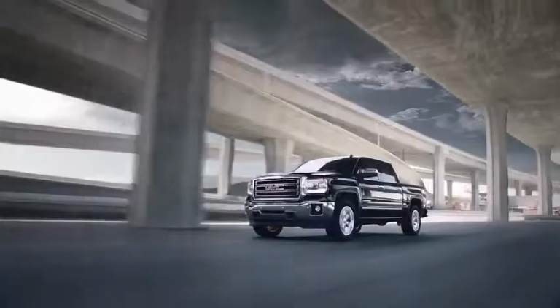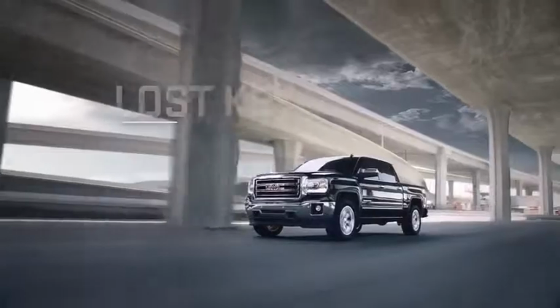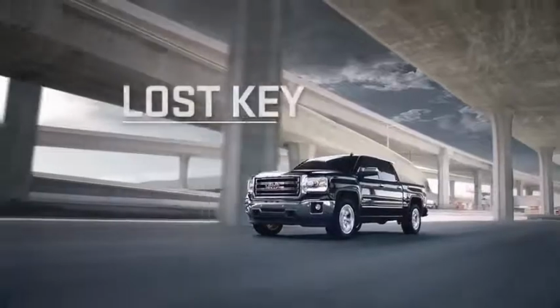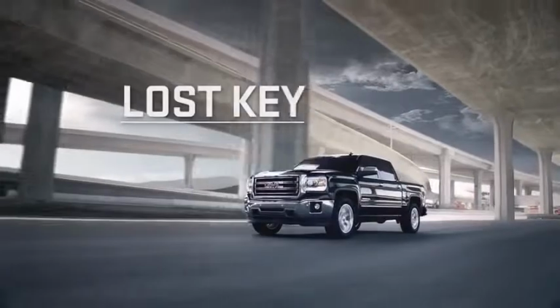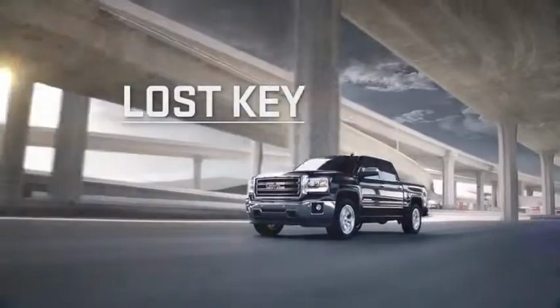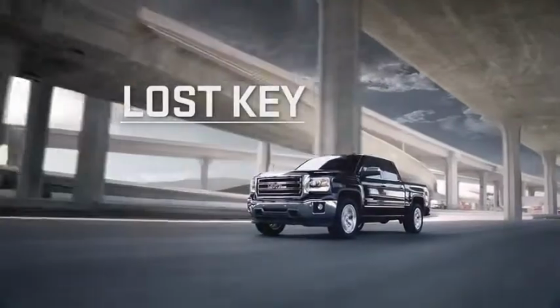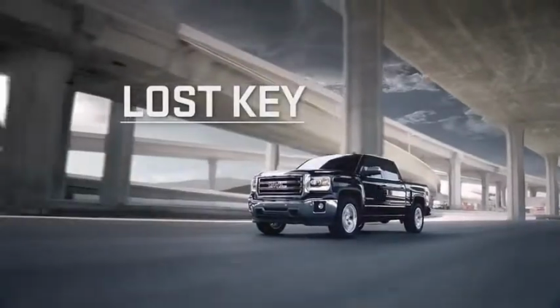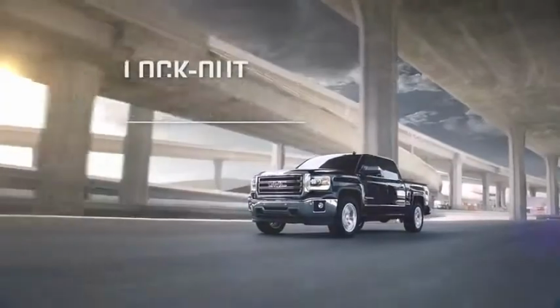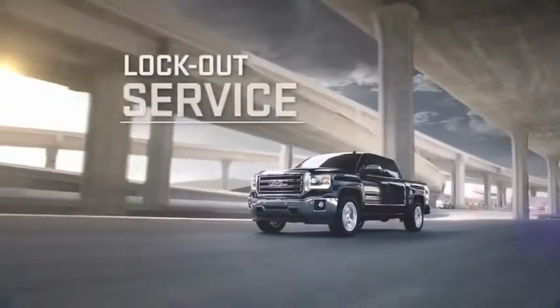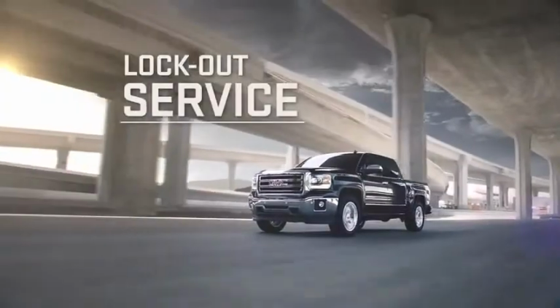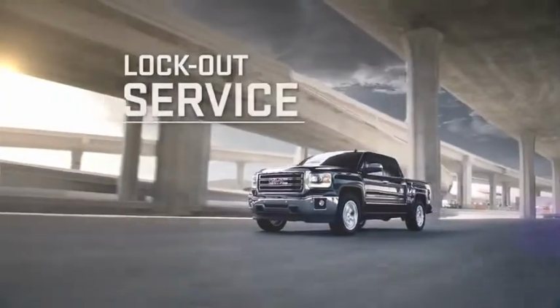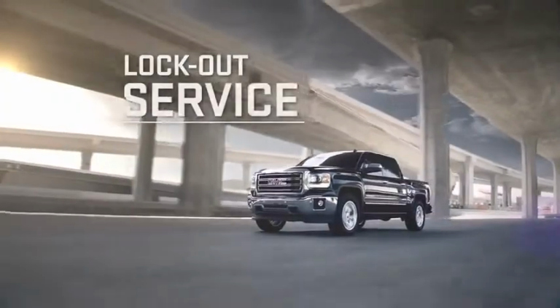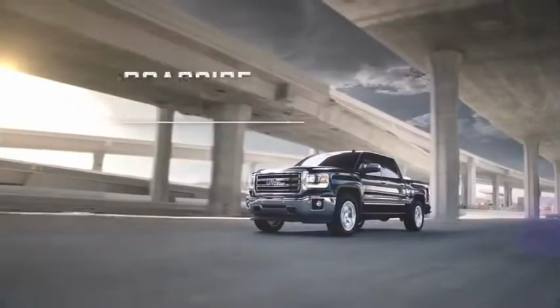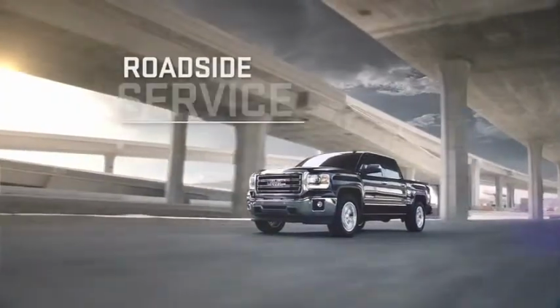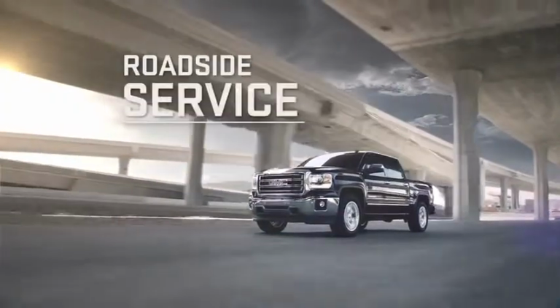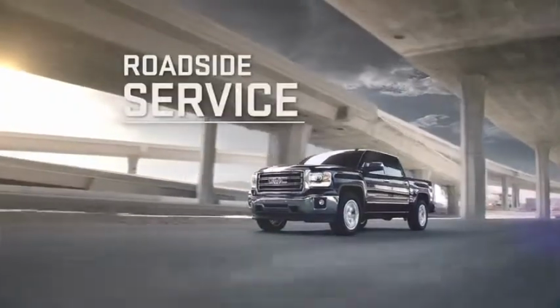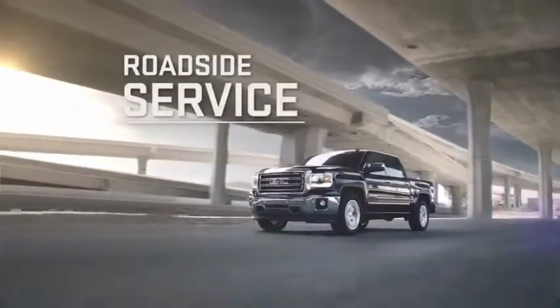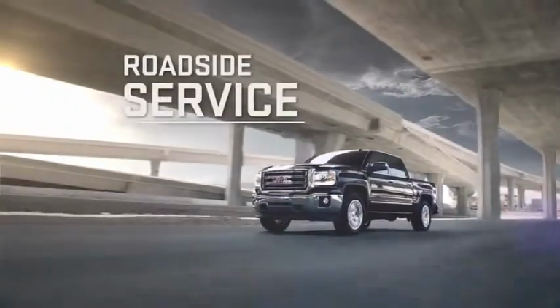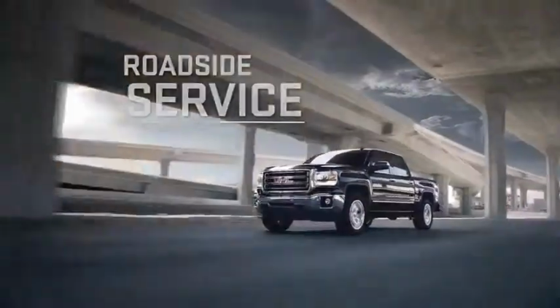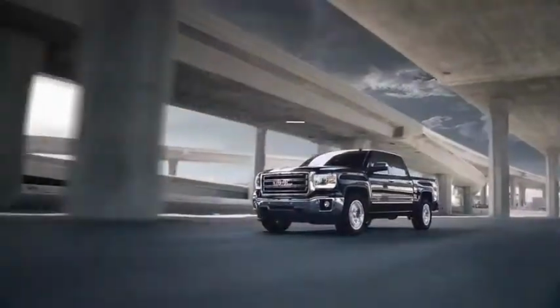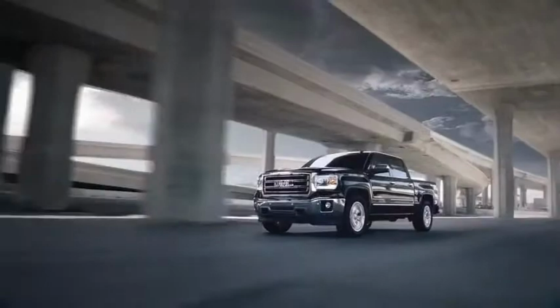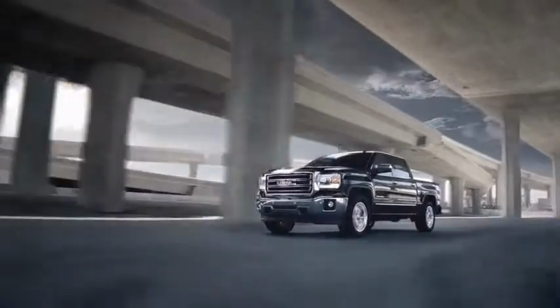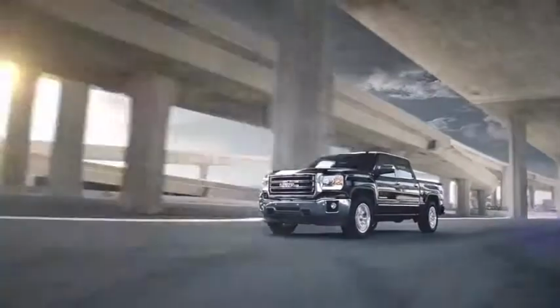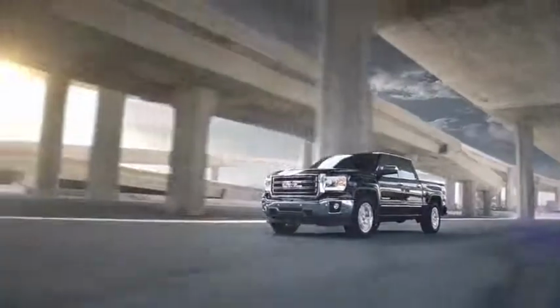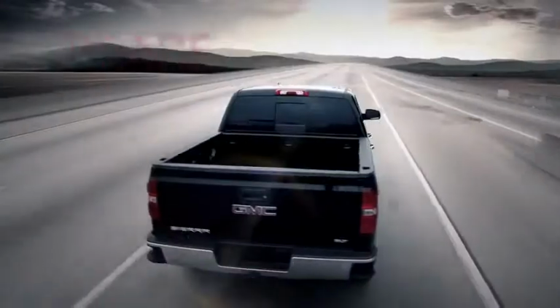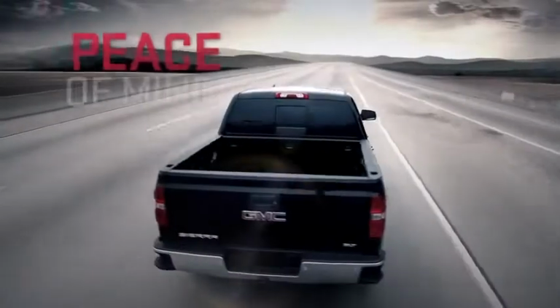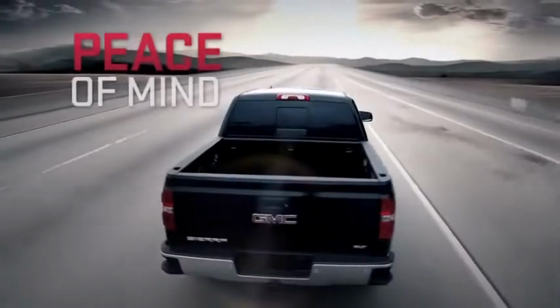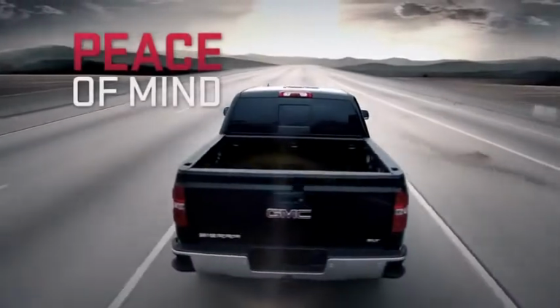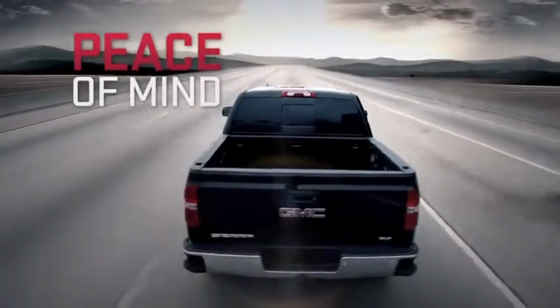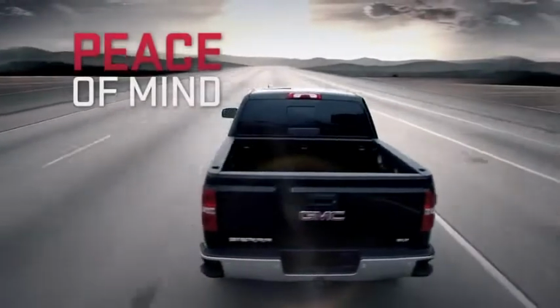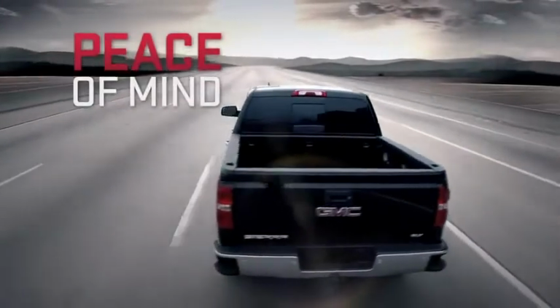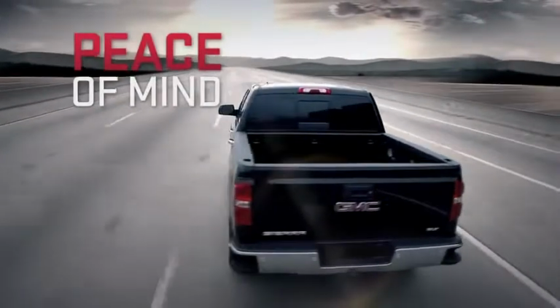Plus, with lost key and lockout service, roadside service, and rental car reimbursement, you'll have peace of mind wherever you go.